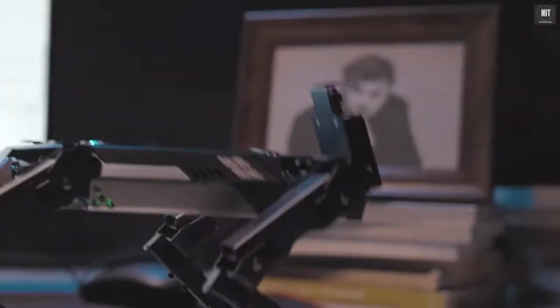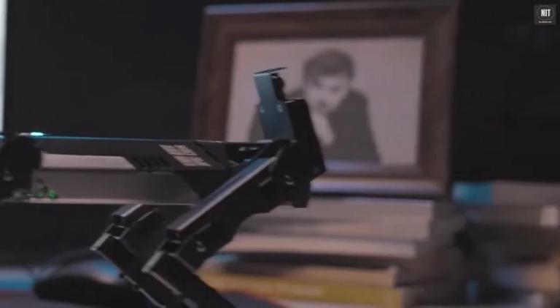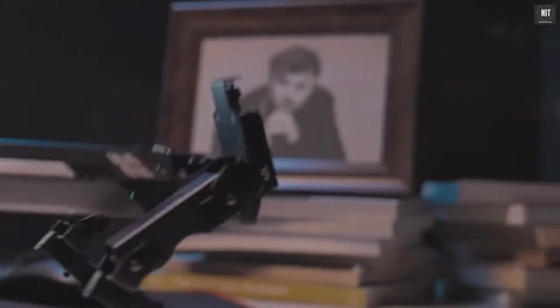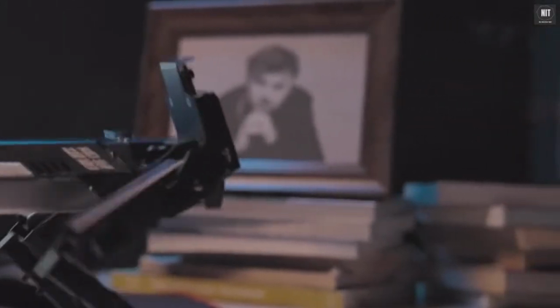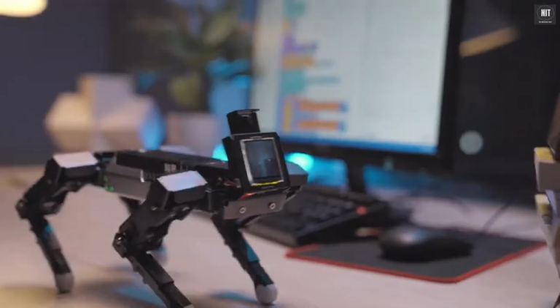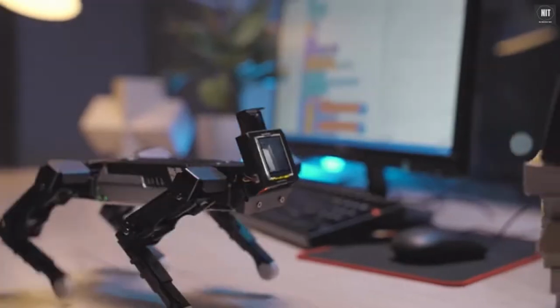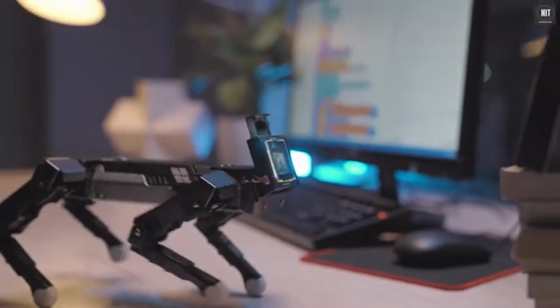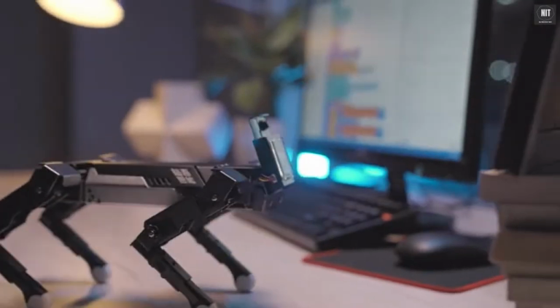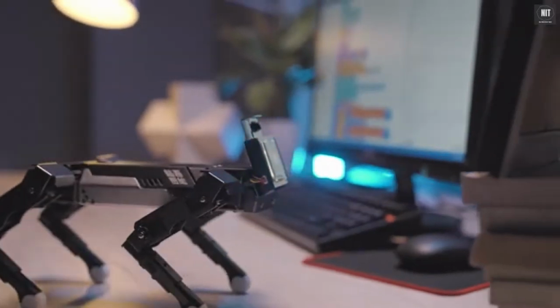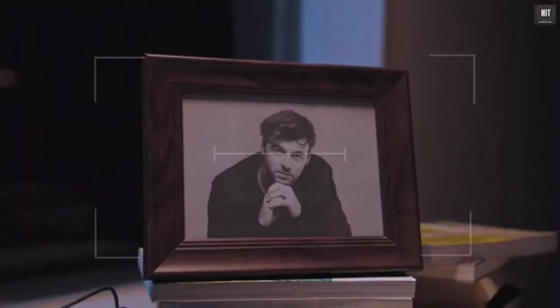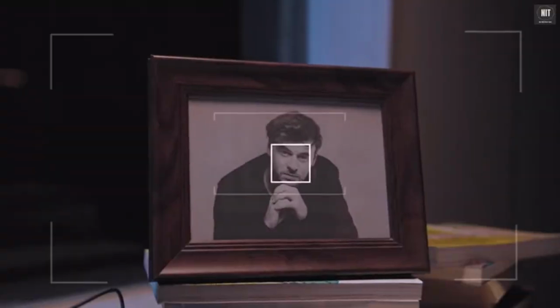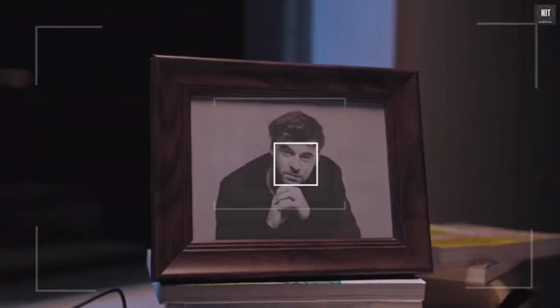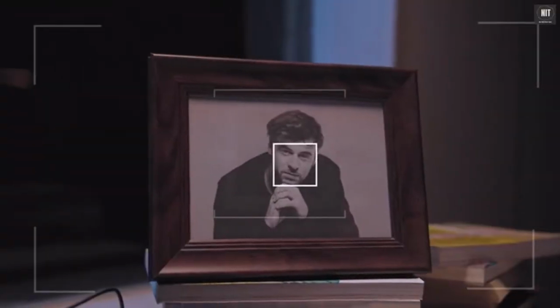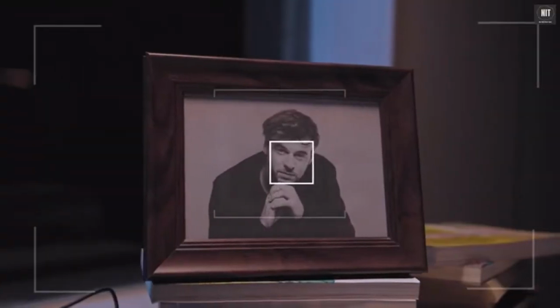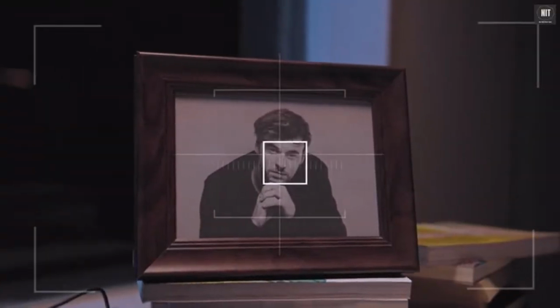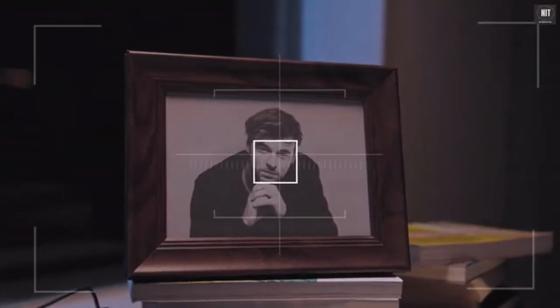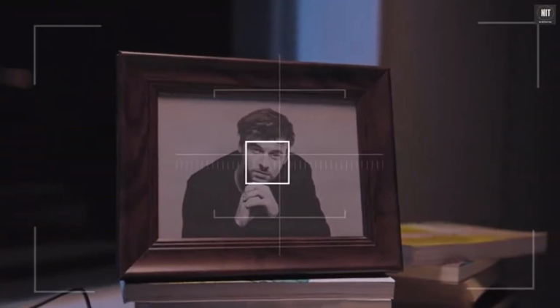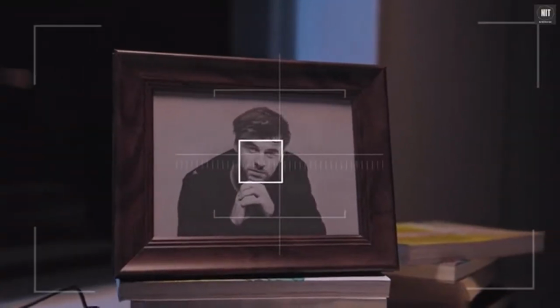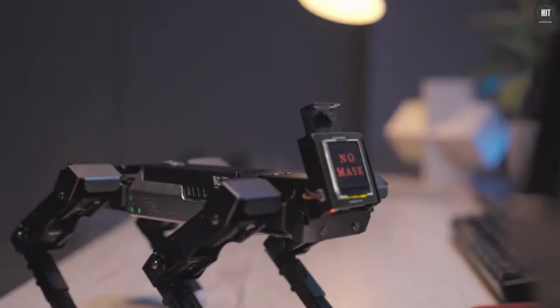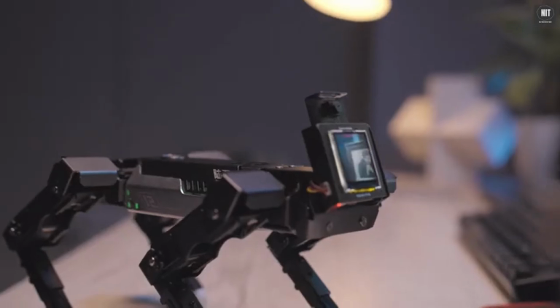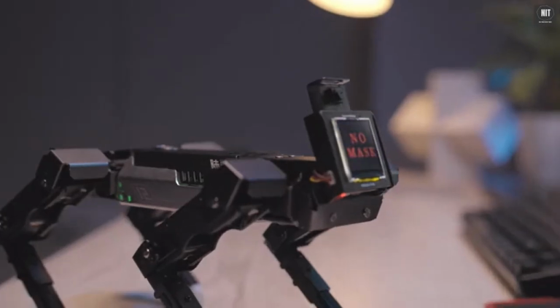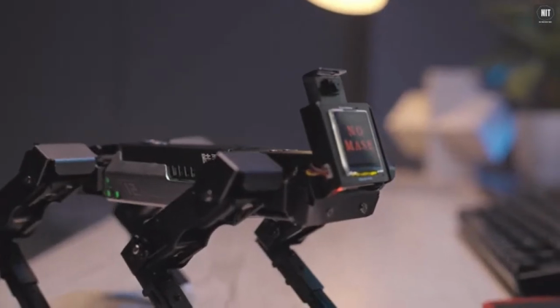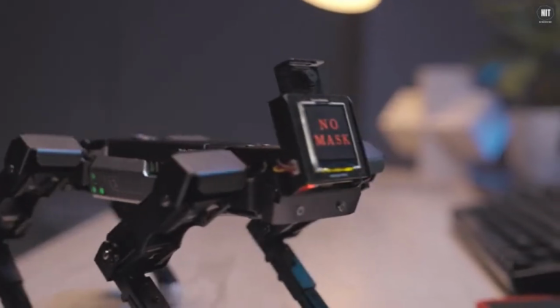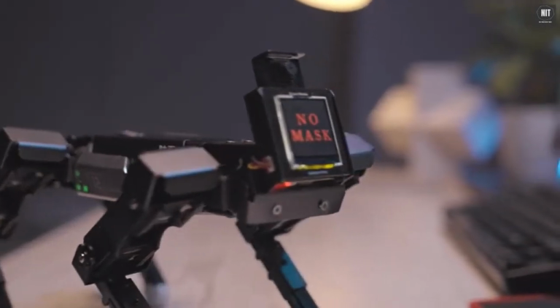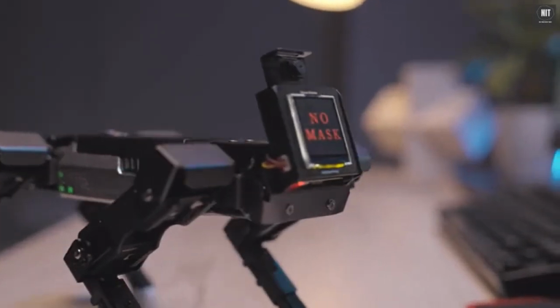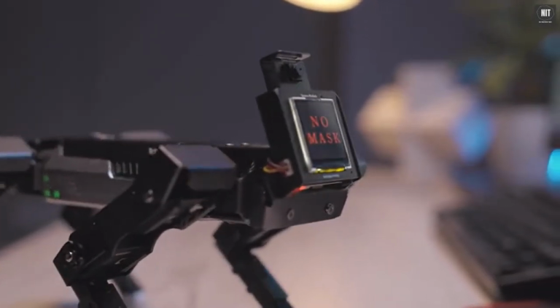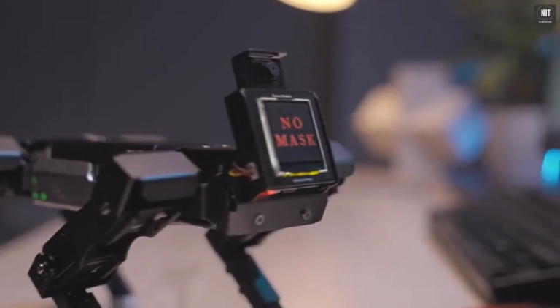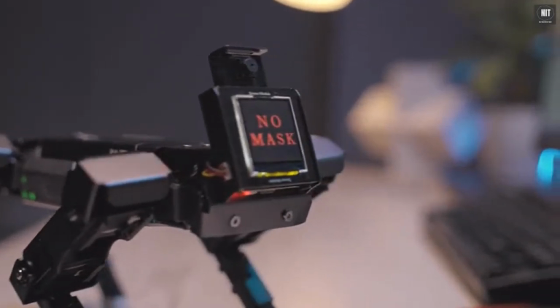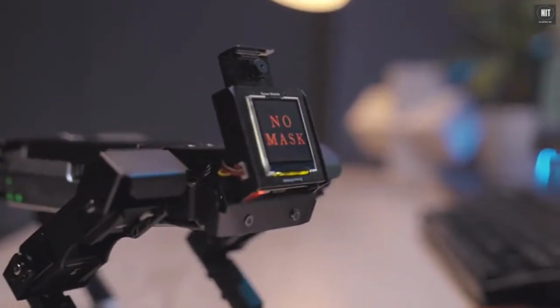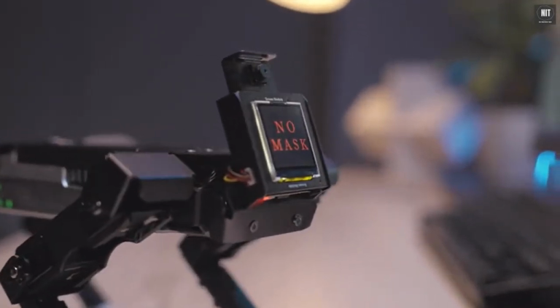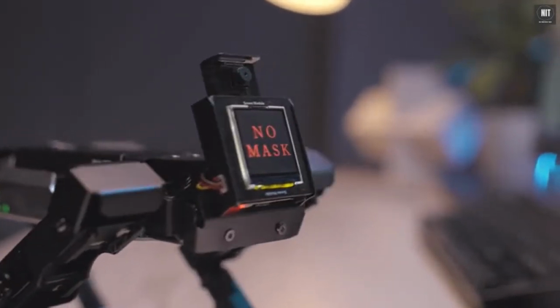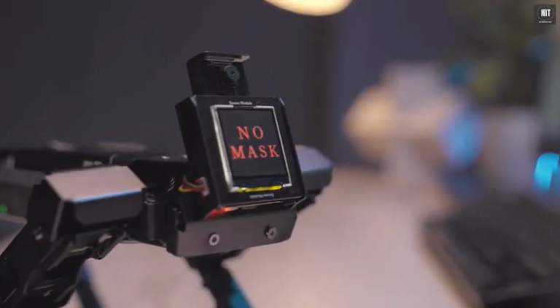EXCO not only can recognize human faces, but what's more, it can remind you to put your mask on.